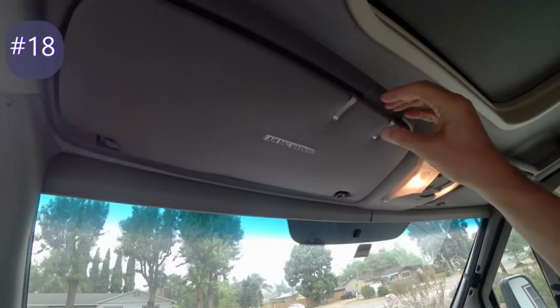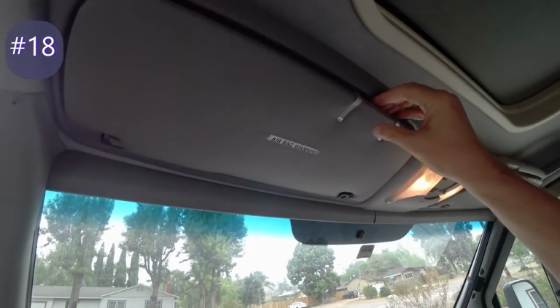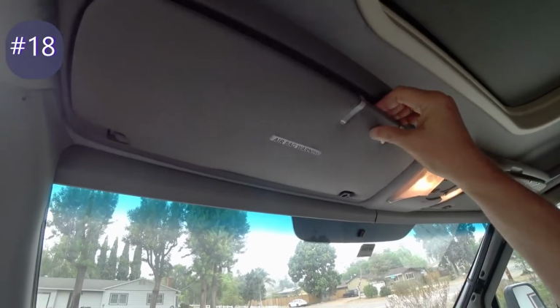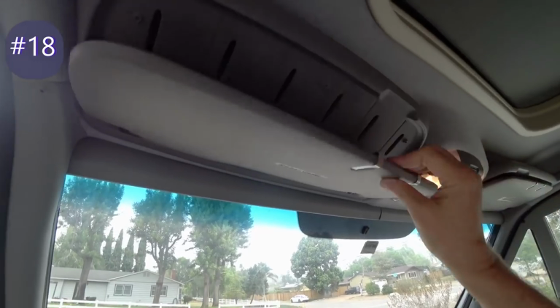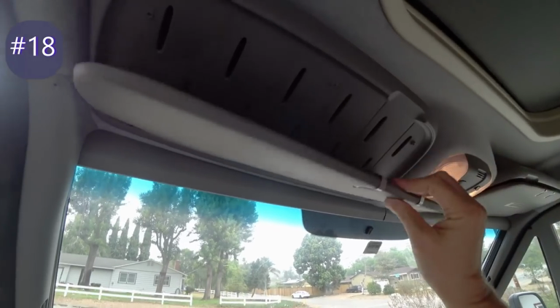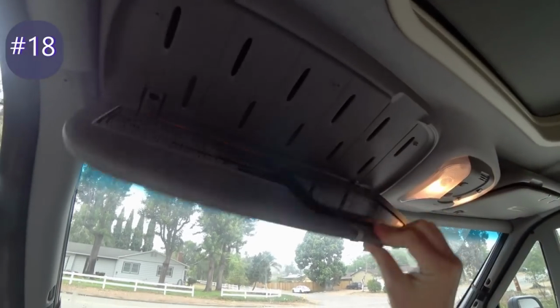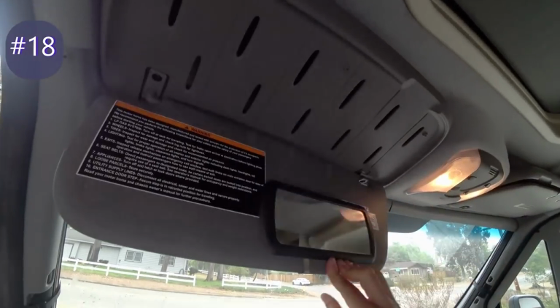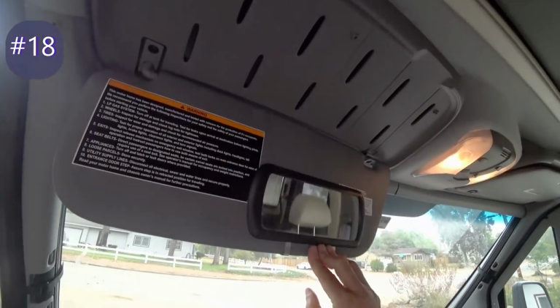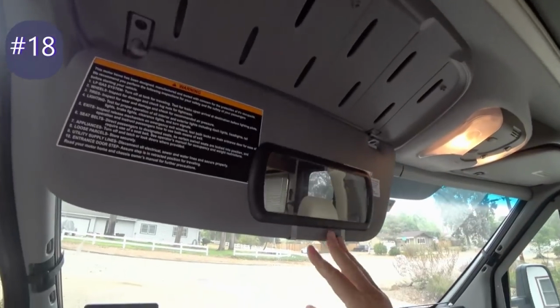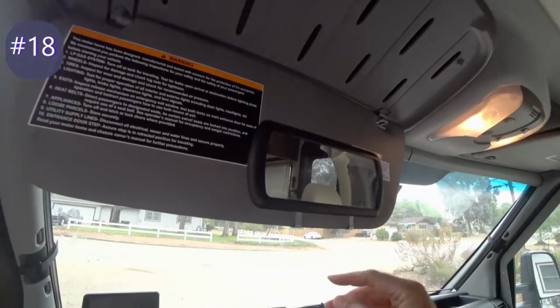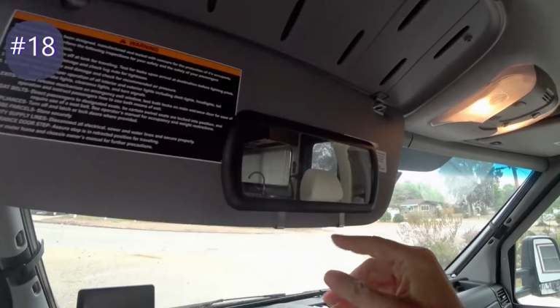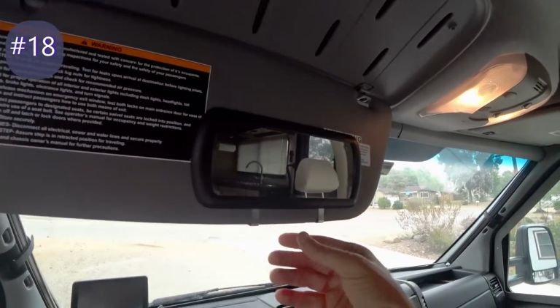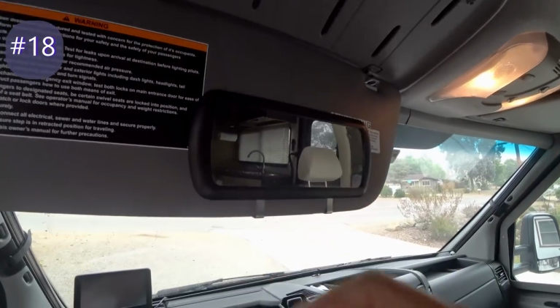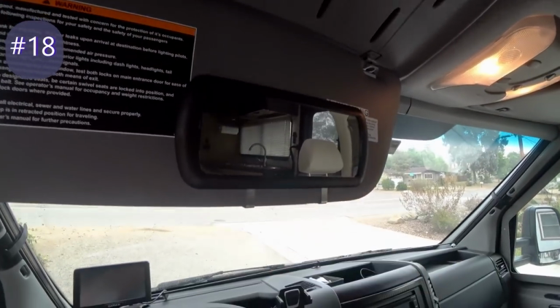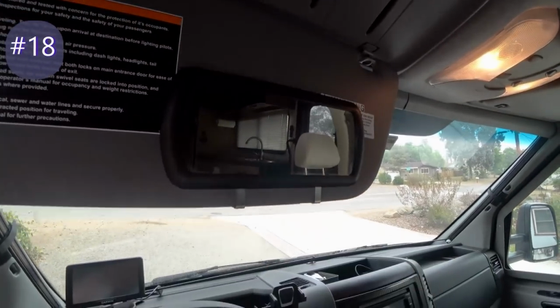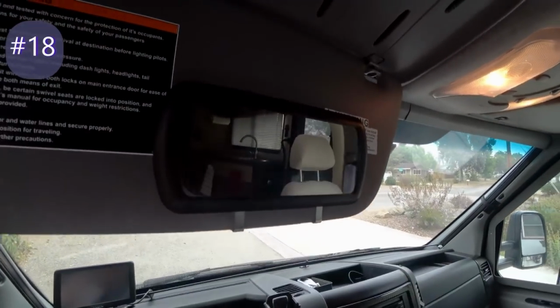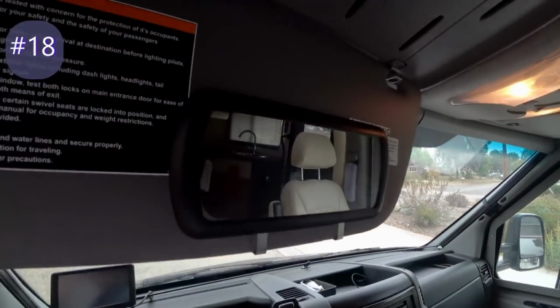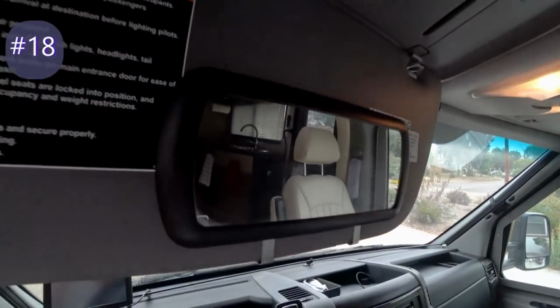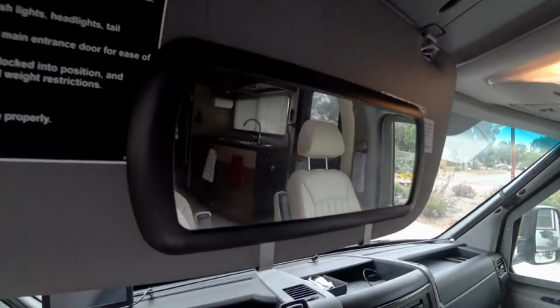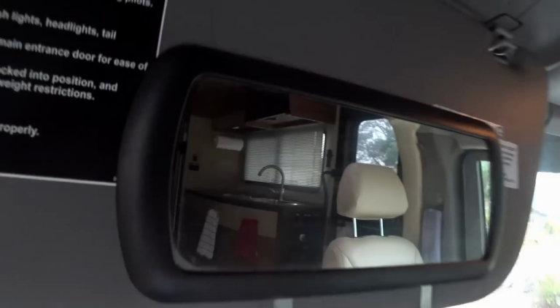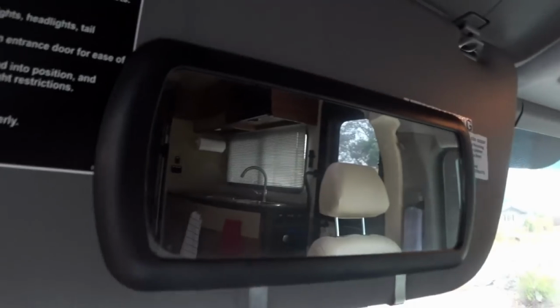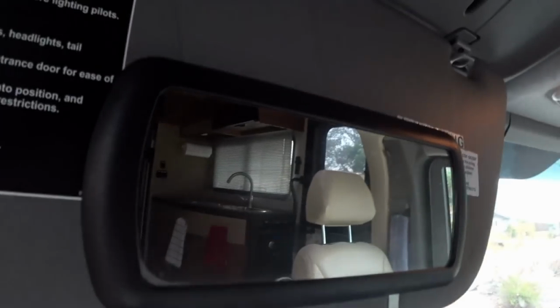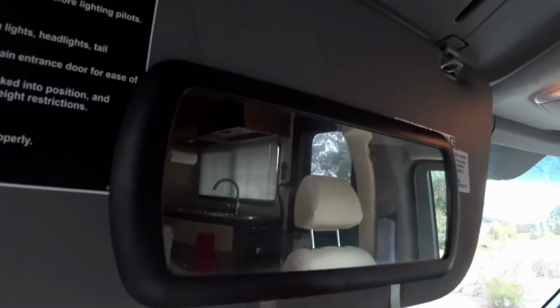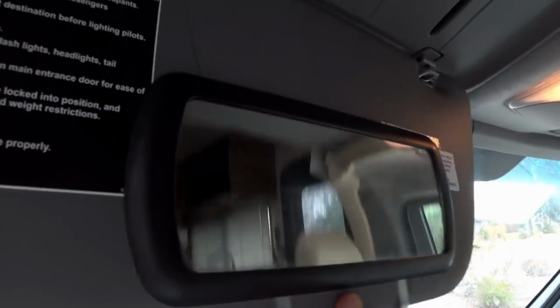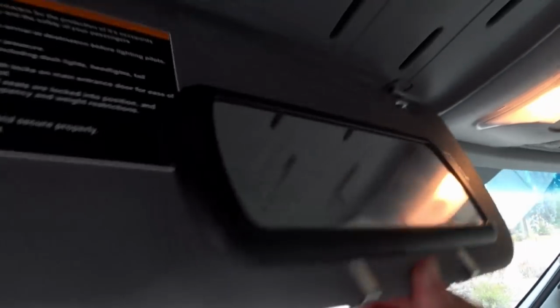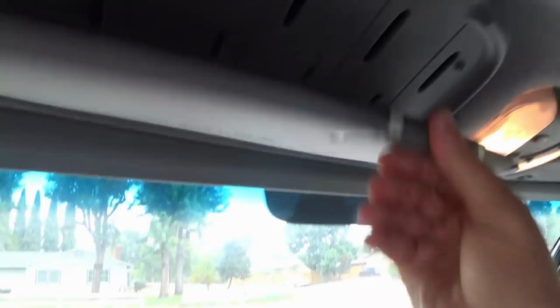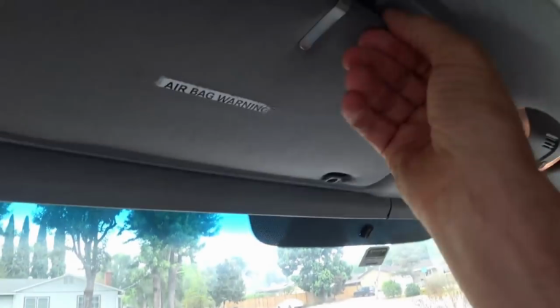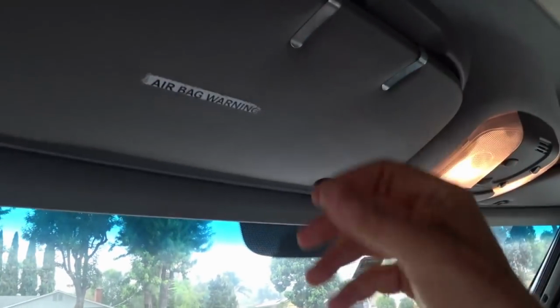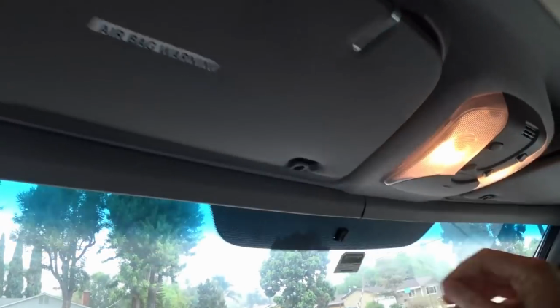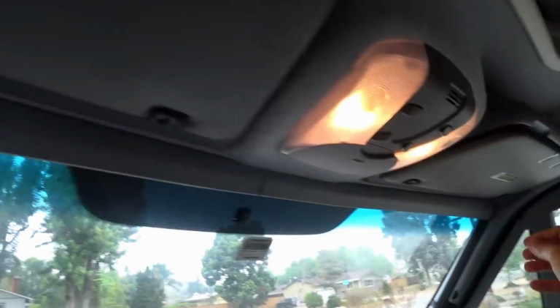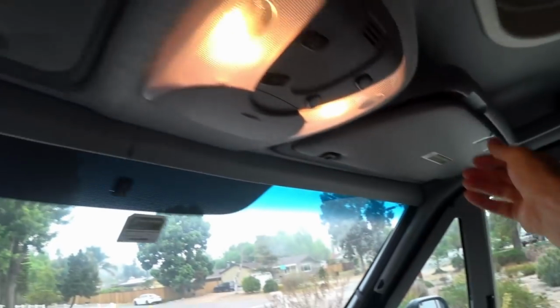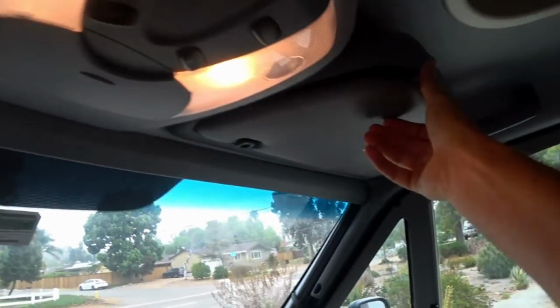Another minor modification is adding some vanity mirrors so you can see into the cab and into the back.